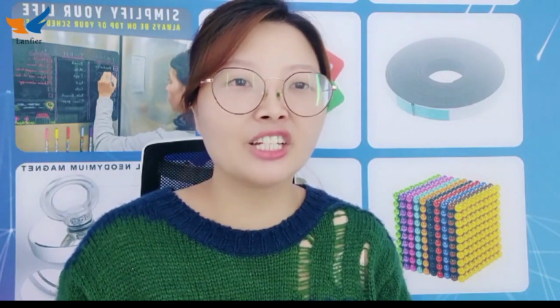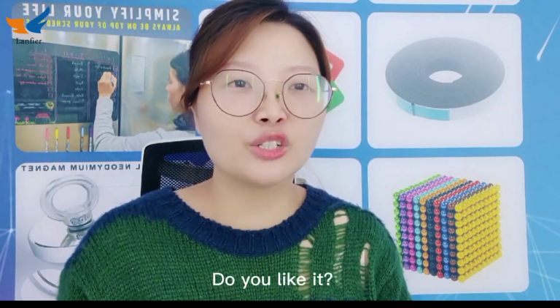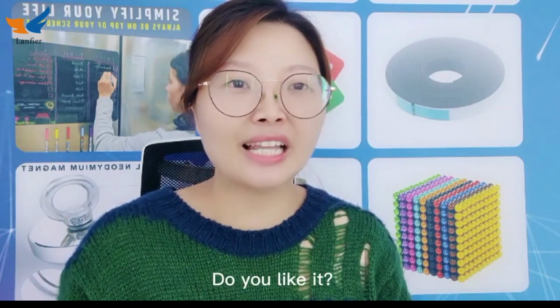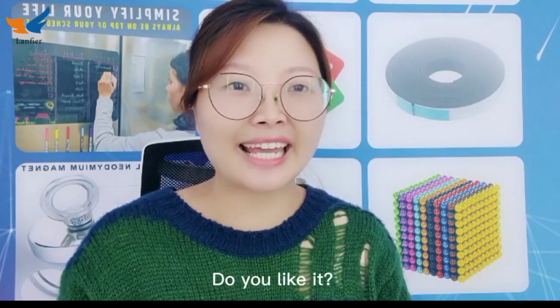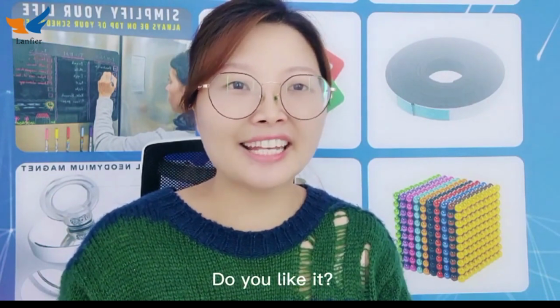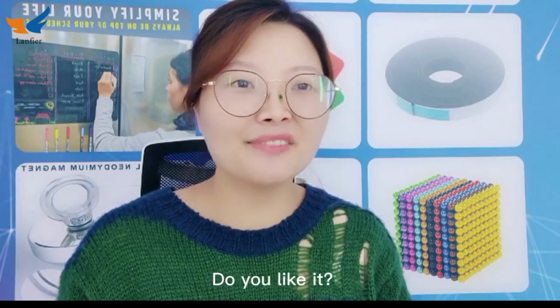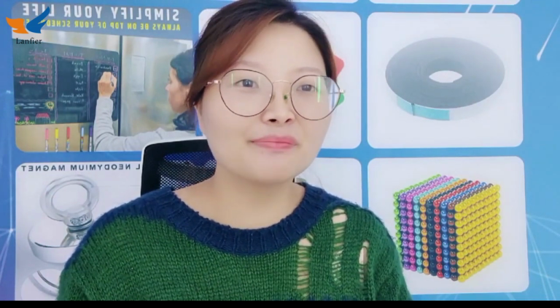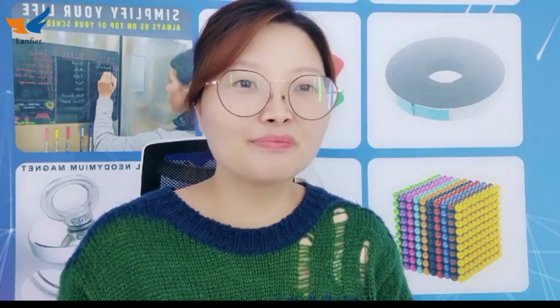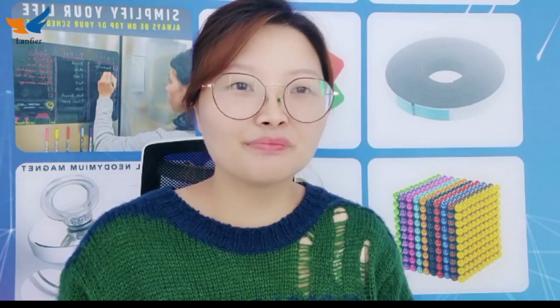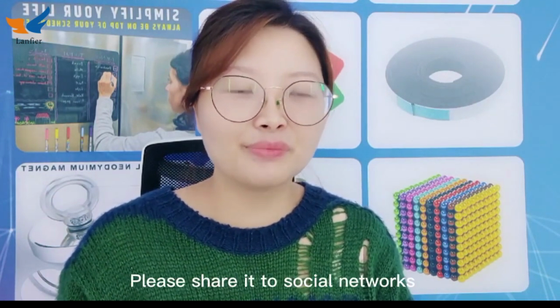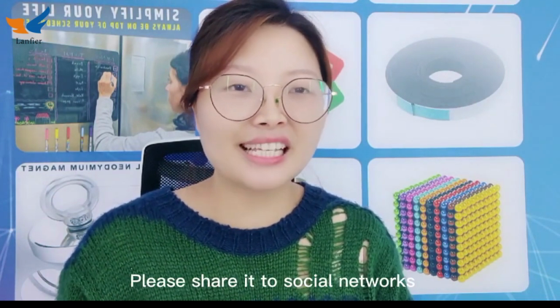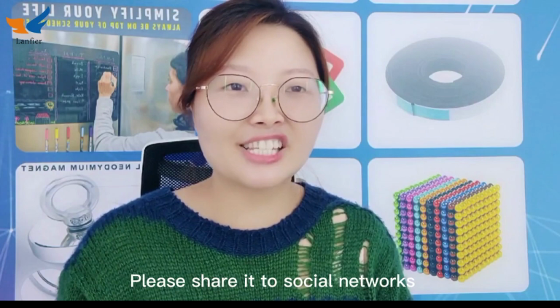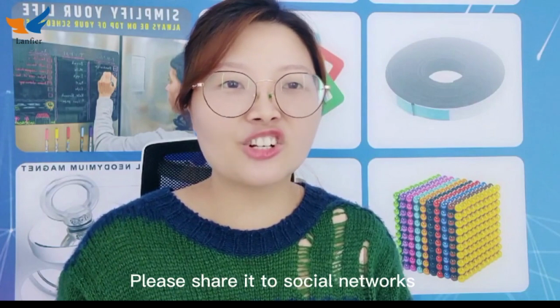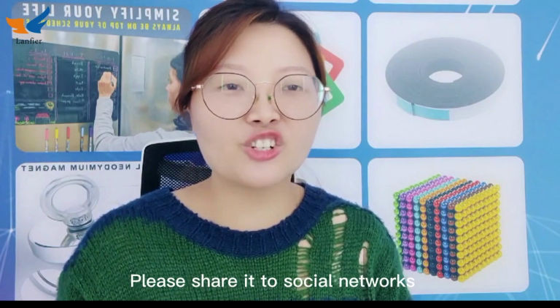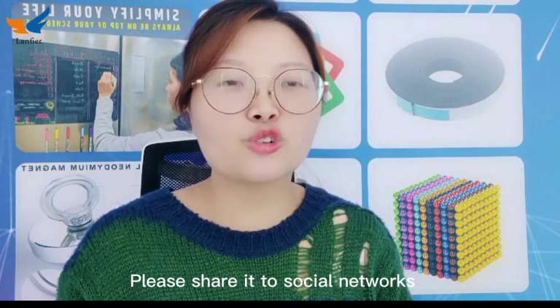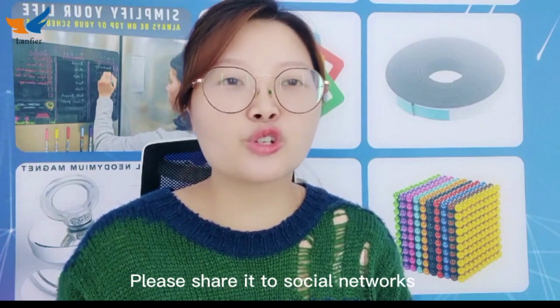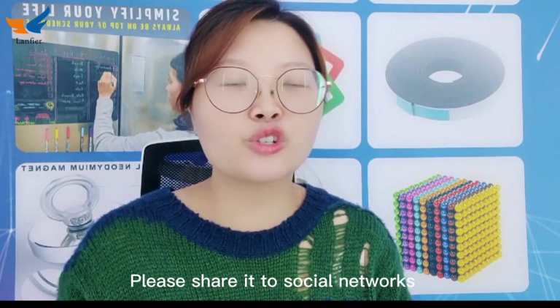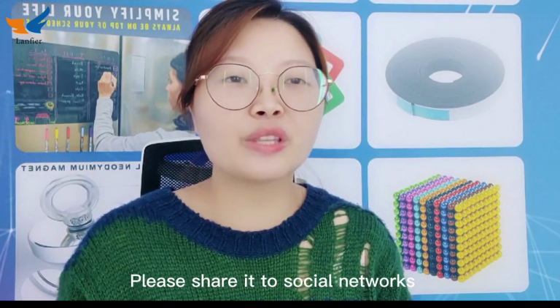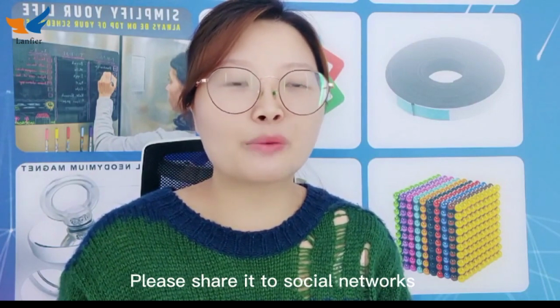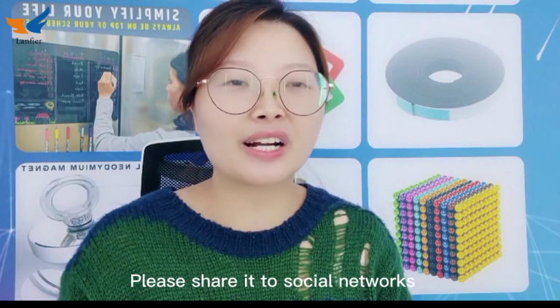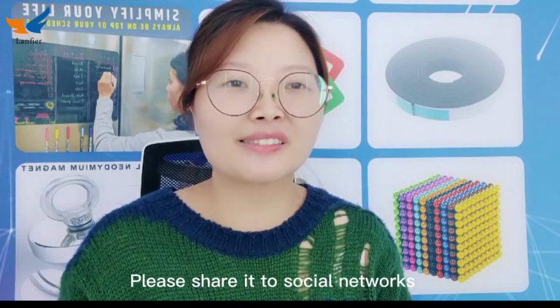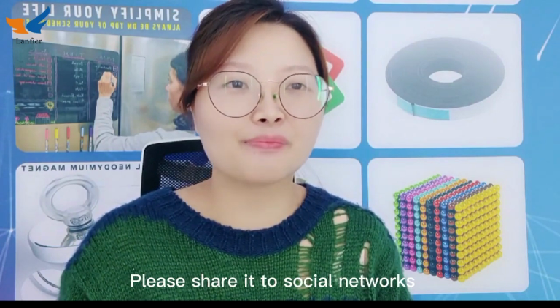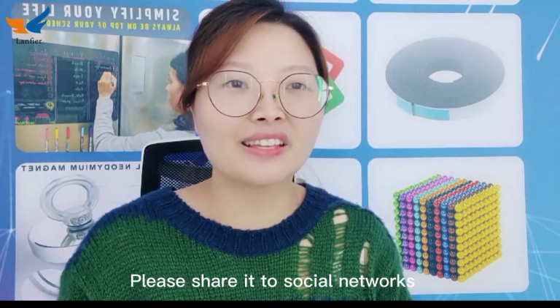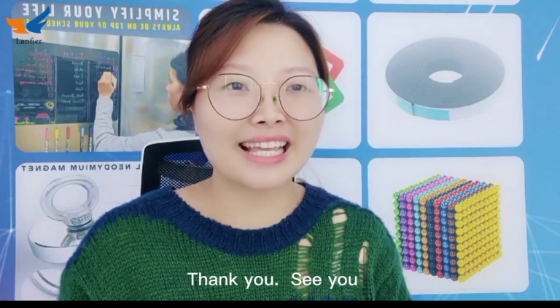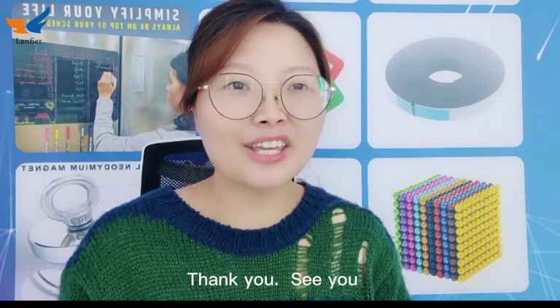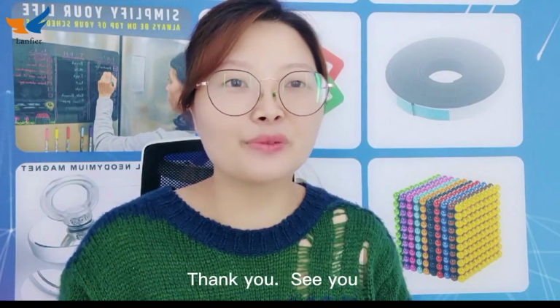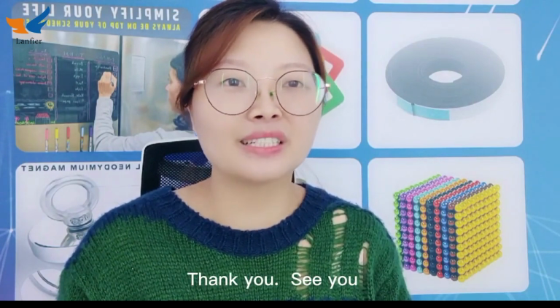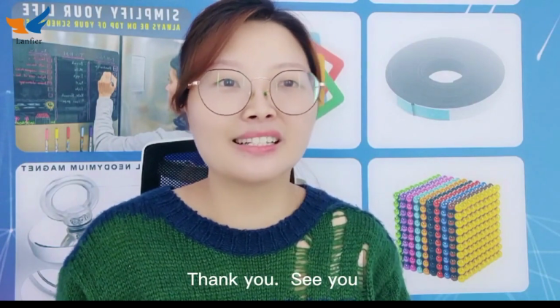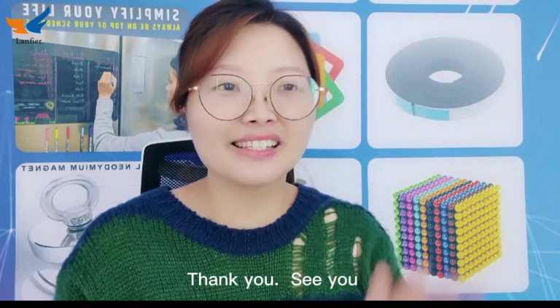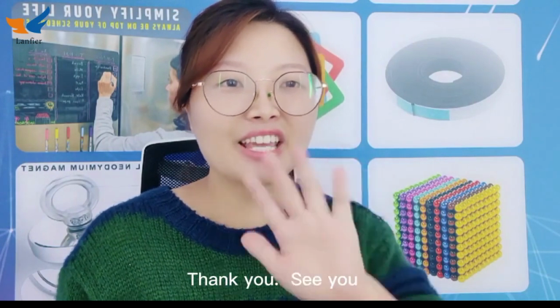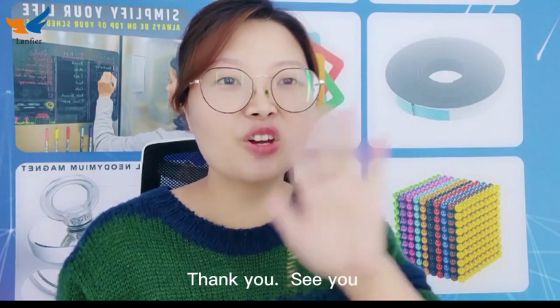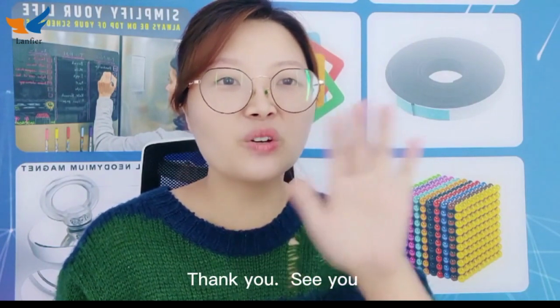Do you like it? Please share it to your social networks. Thank you. See you.